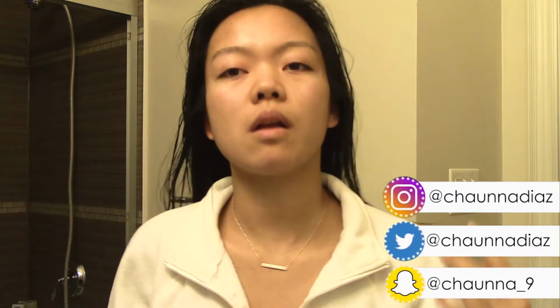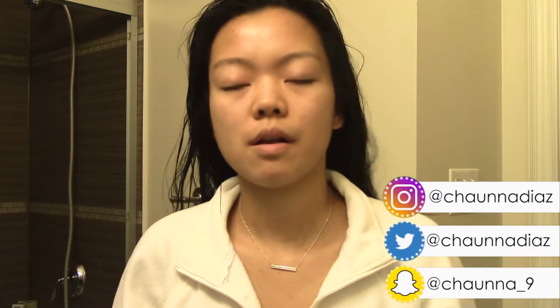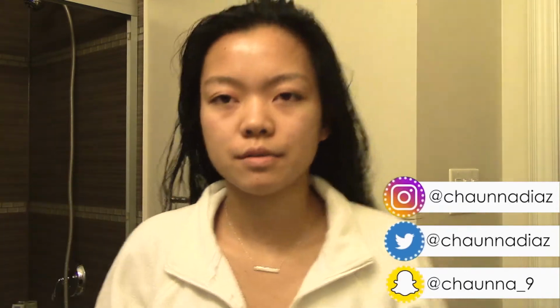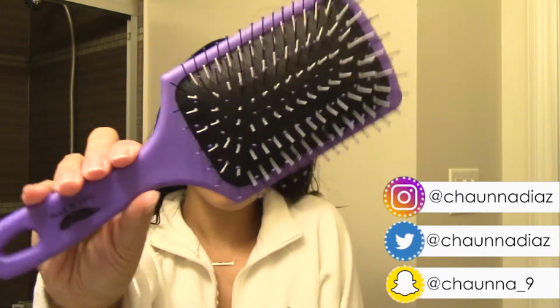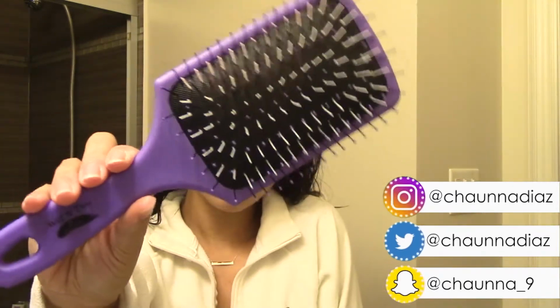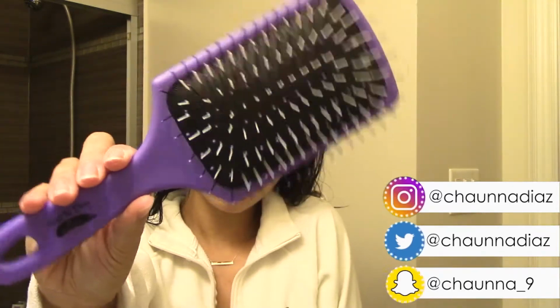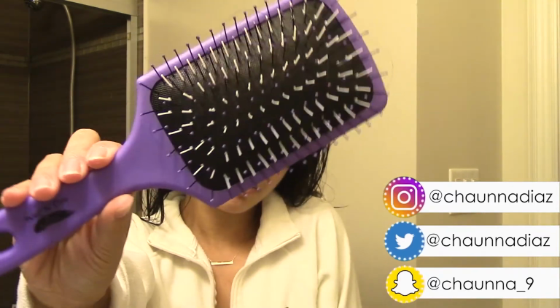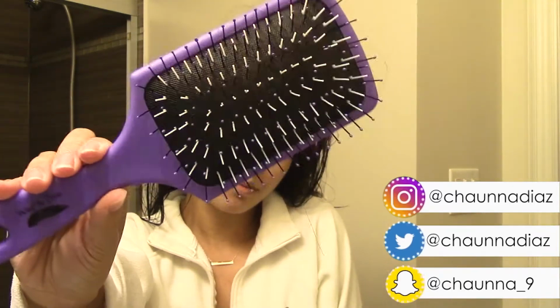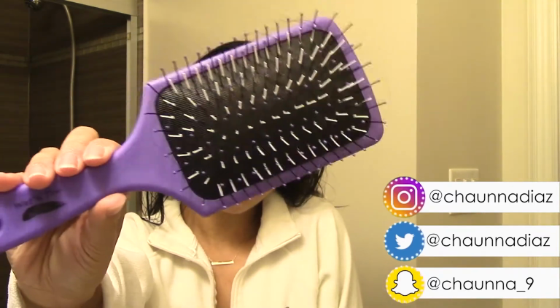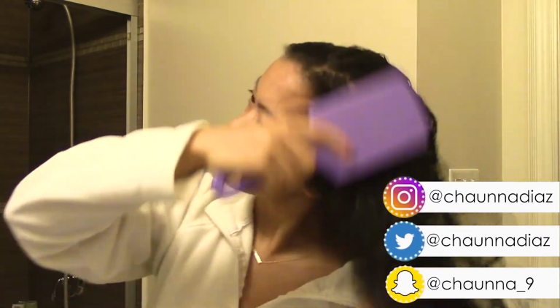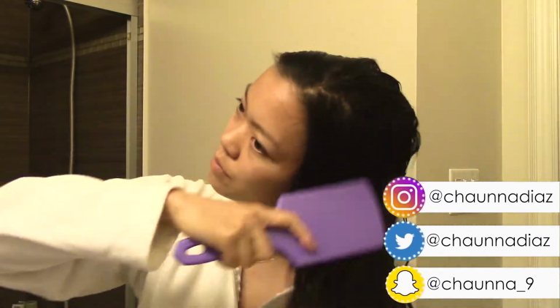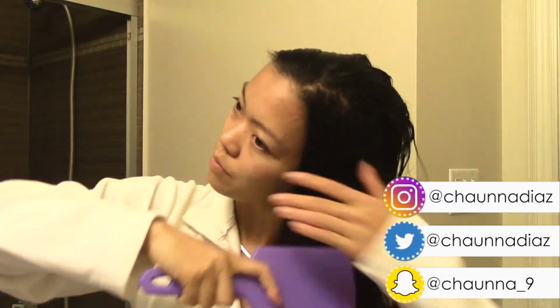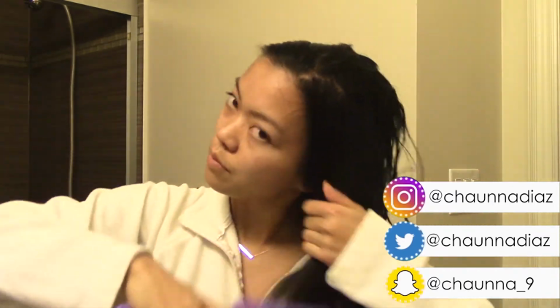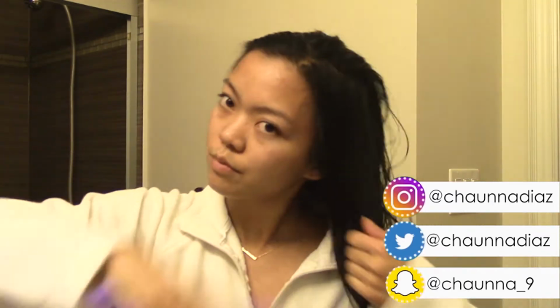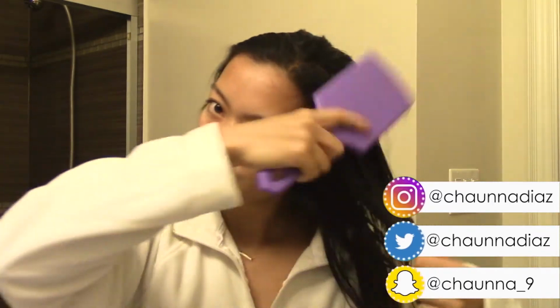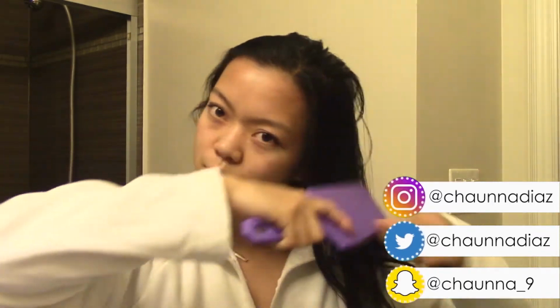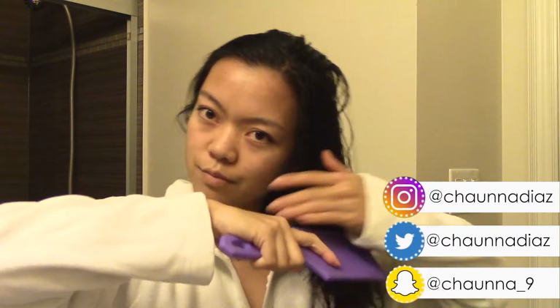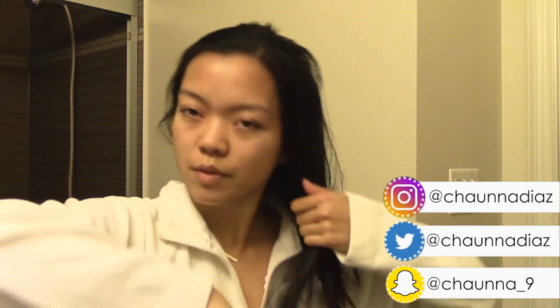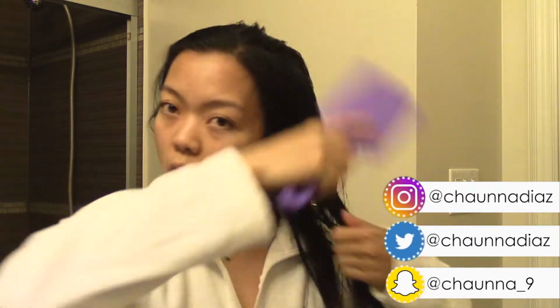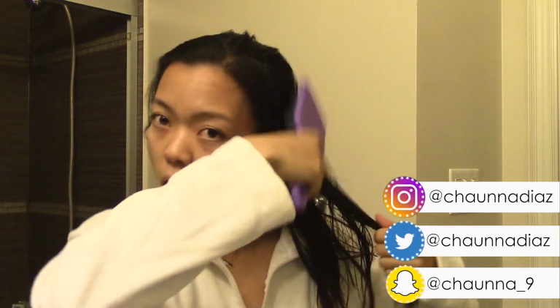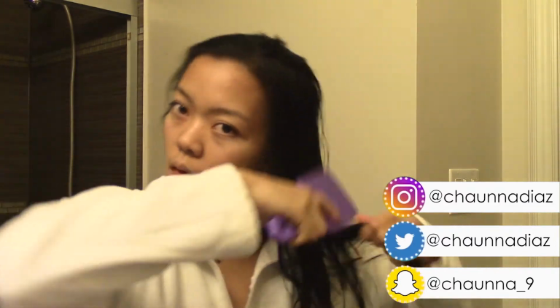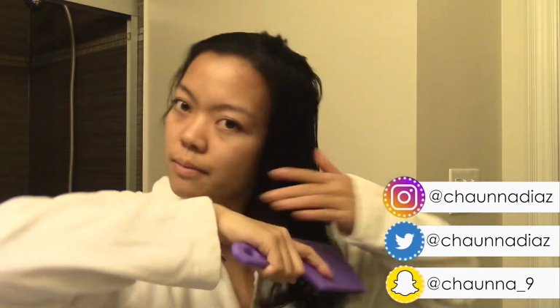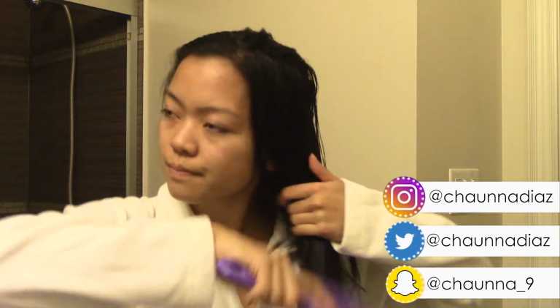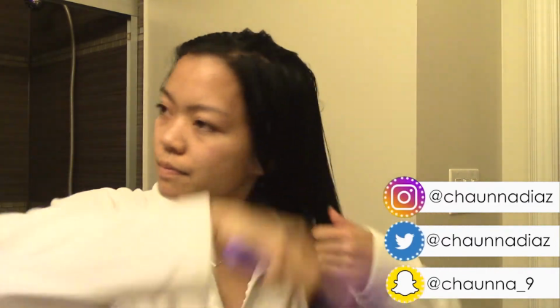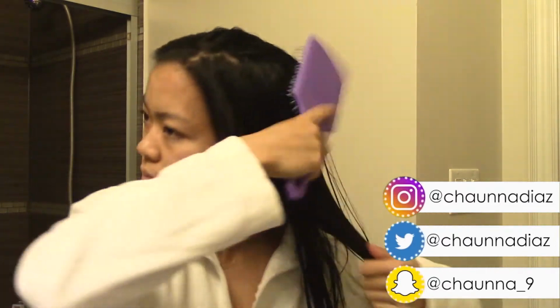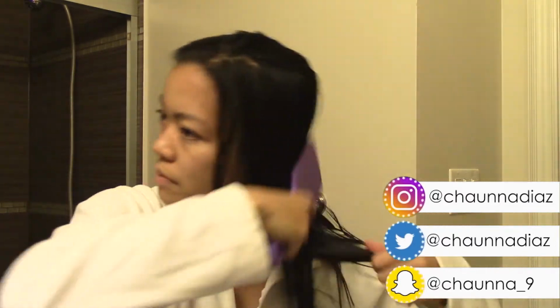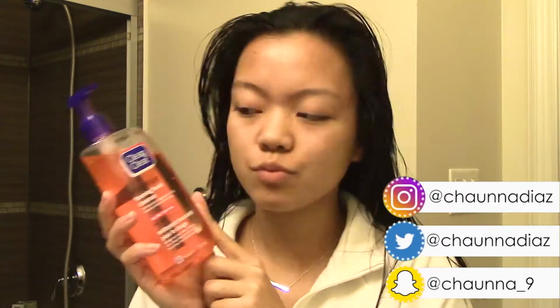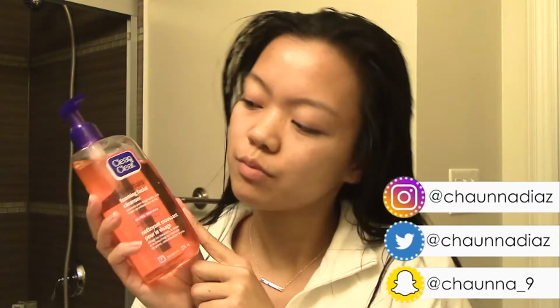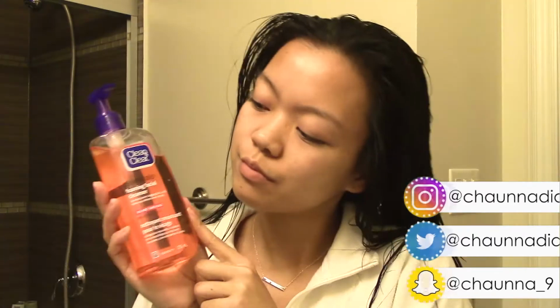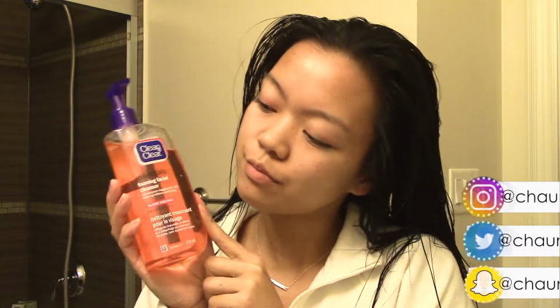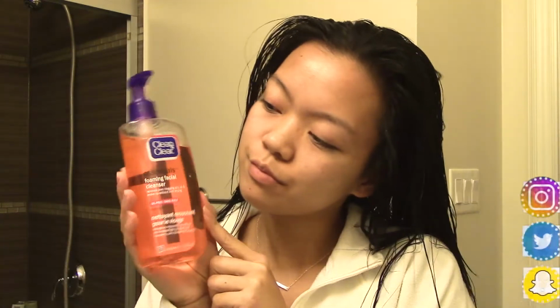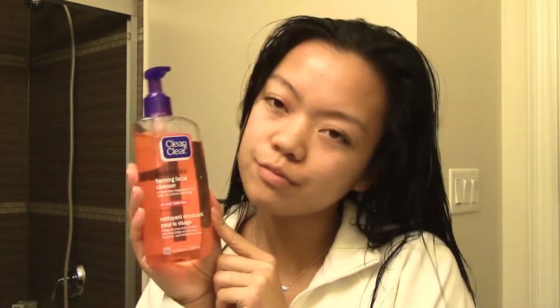Next I'm brushing my hair with this wet brush. It's really good for thick hair, and yeah, it gets the job done.